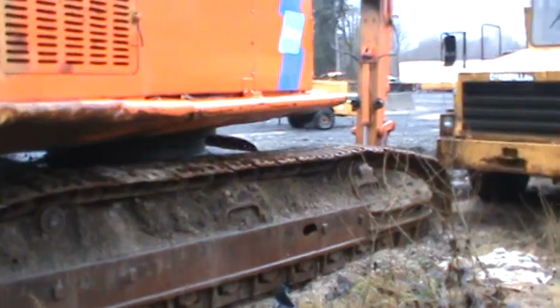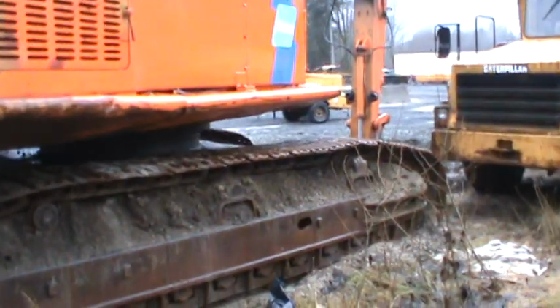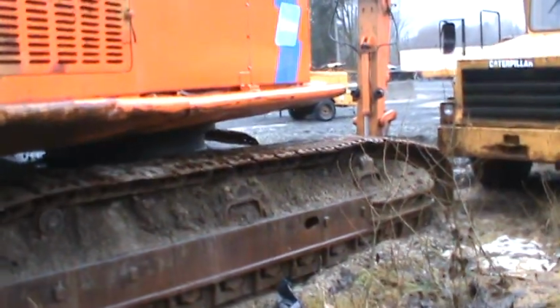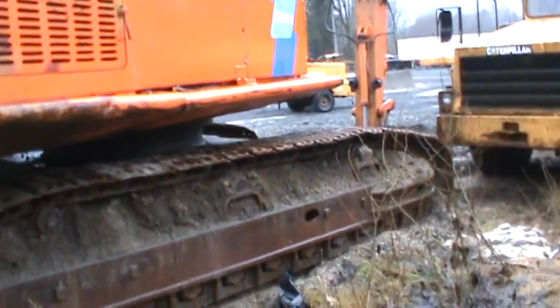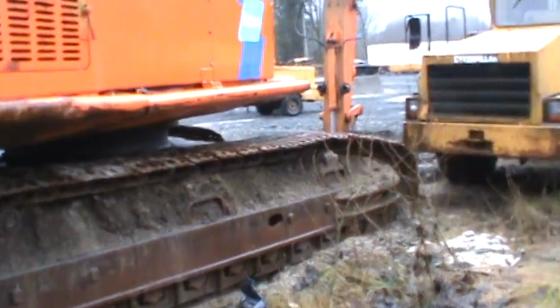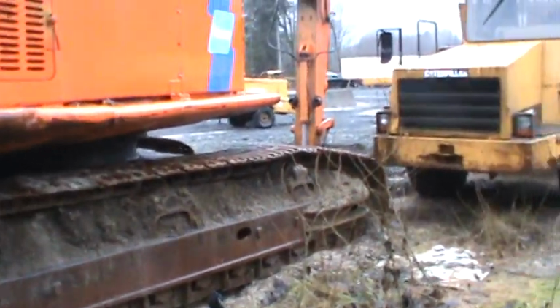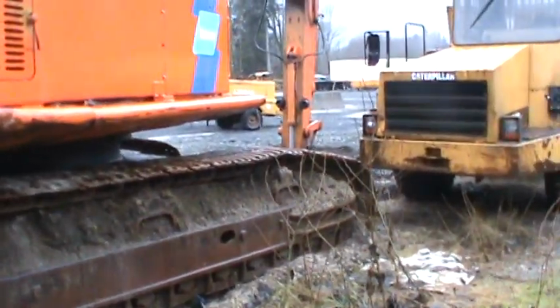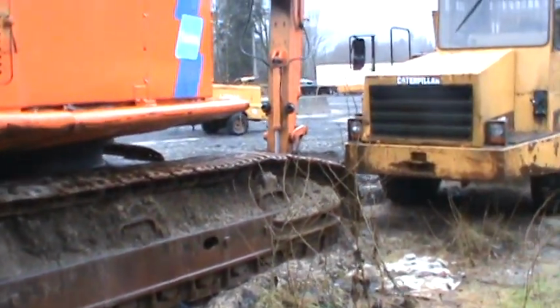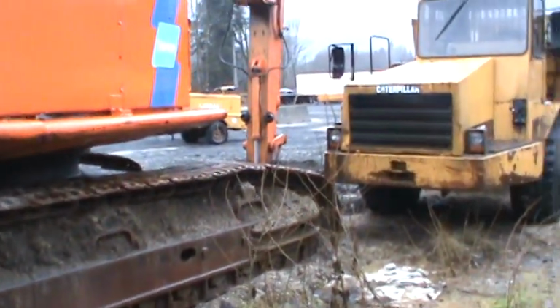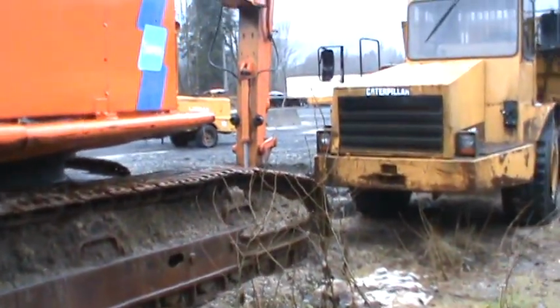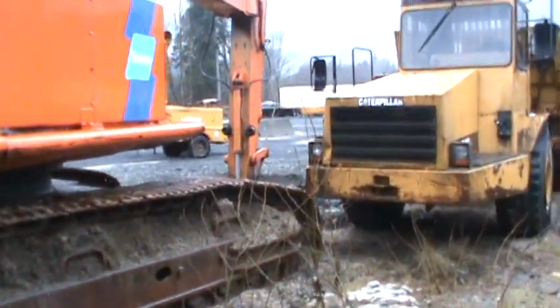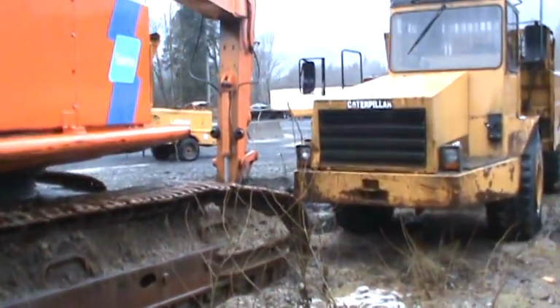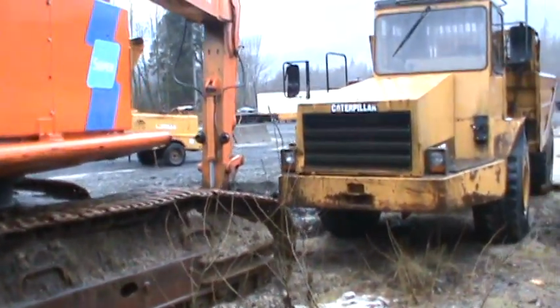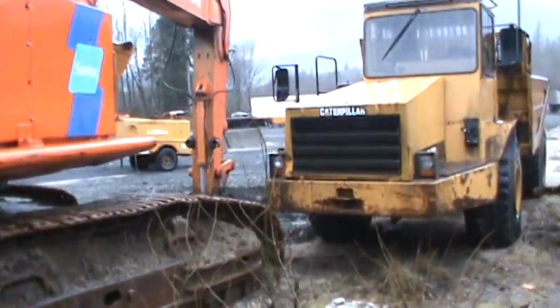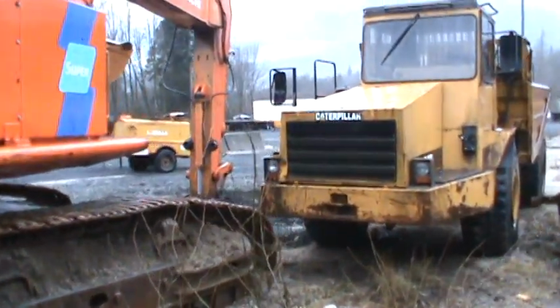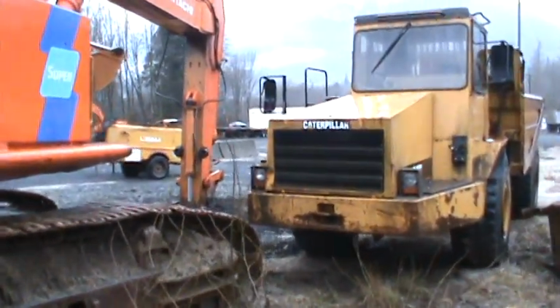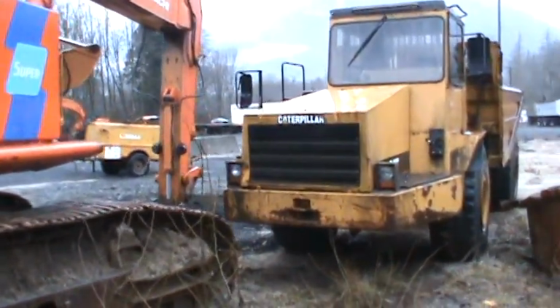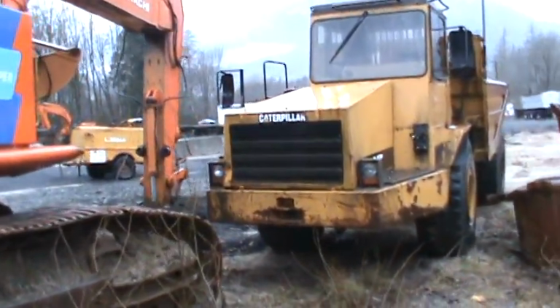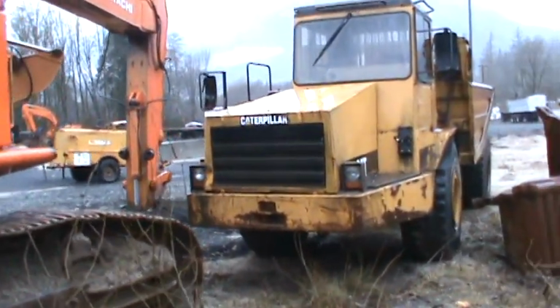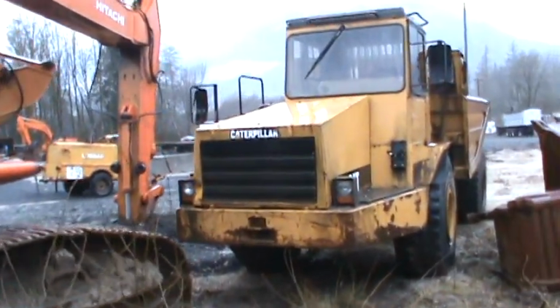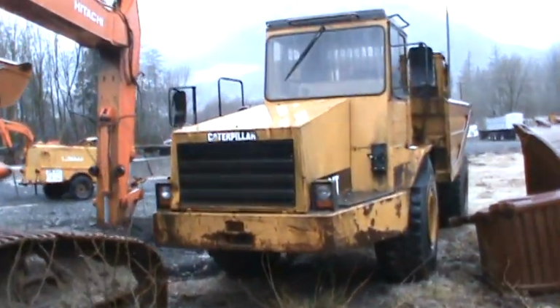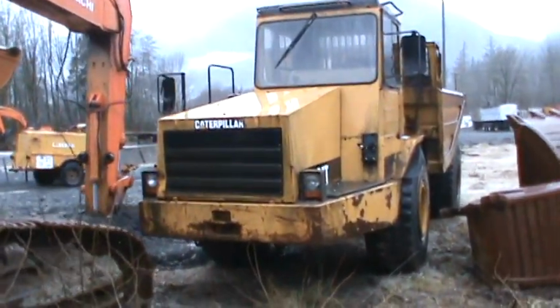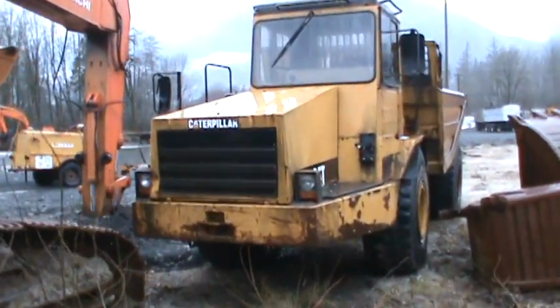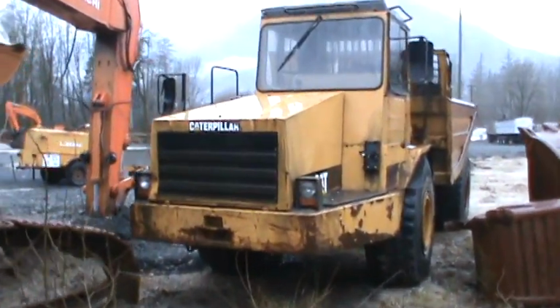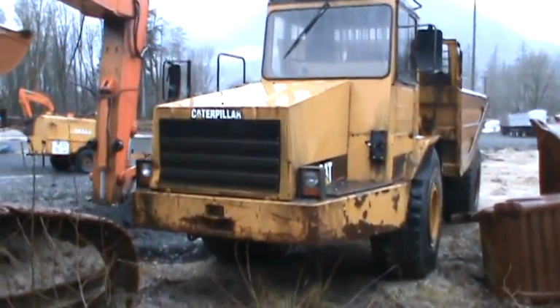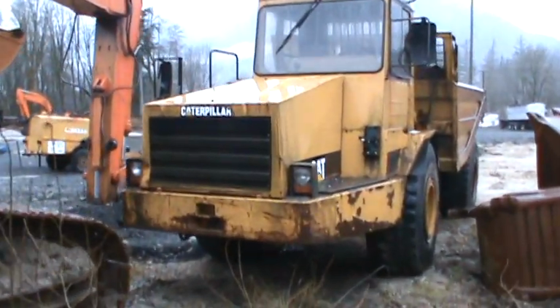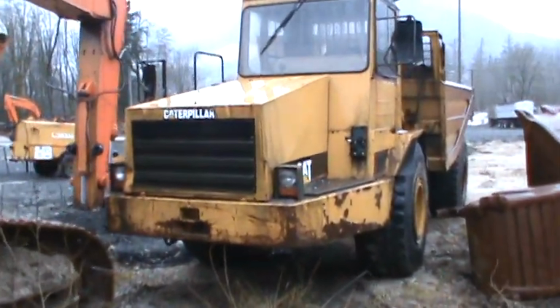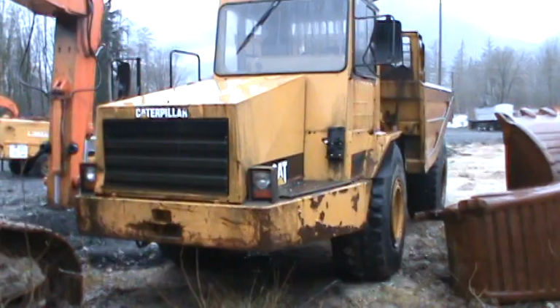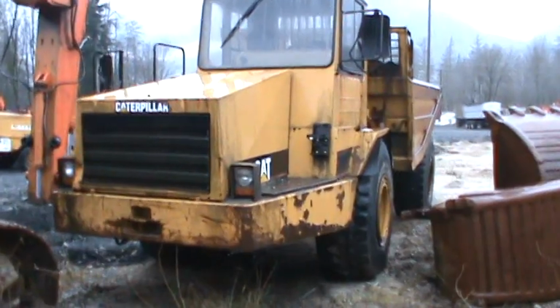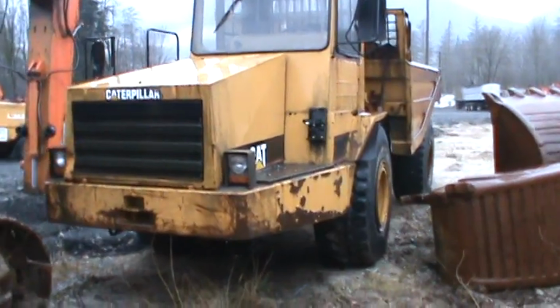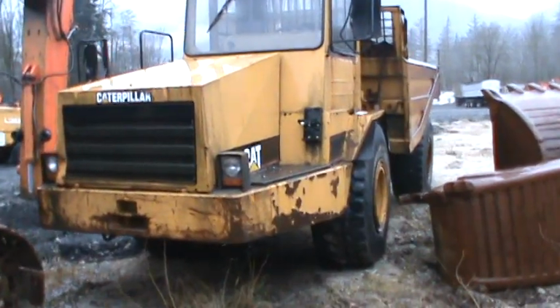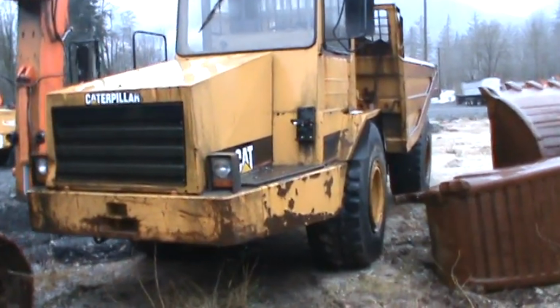So we'll do a mixed lot together here. It's a small Cat rock truck, really small.